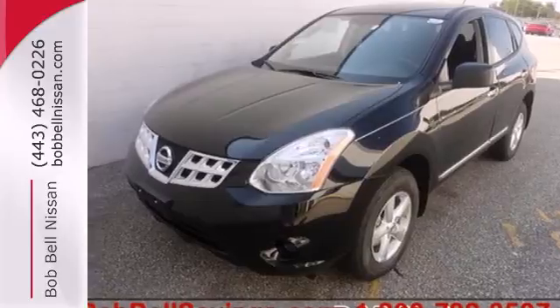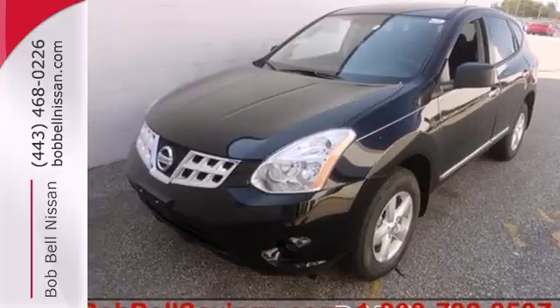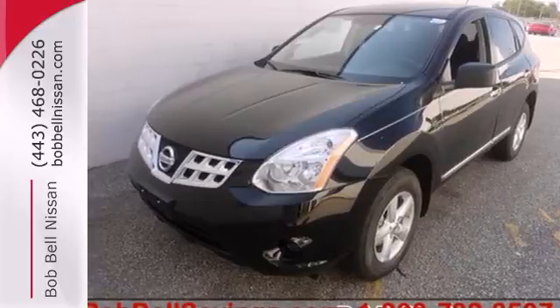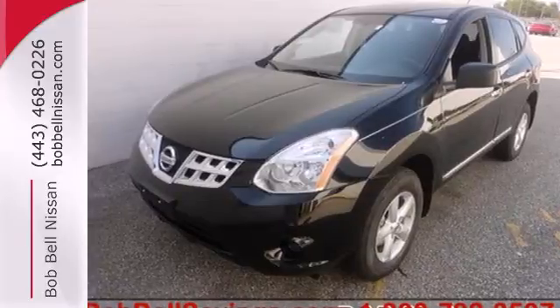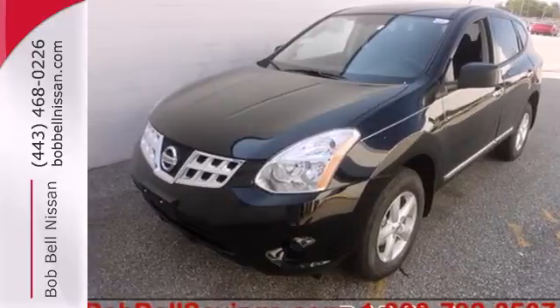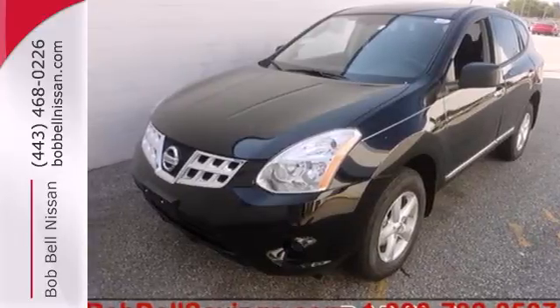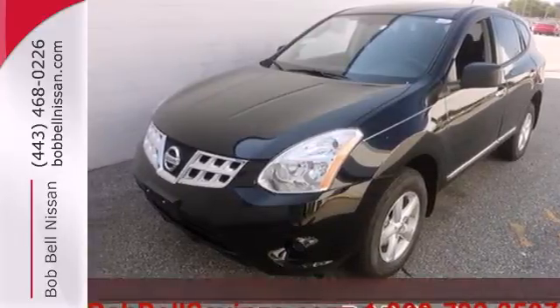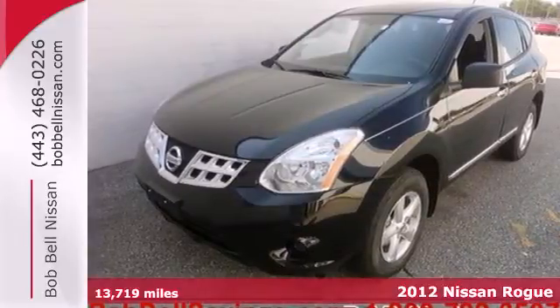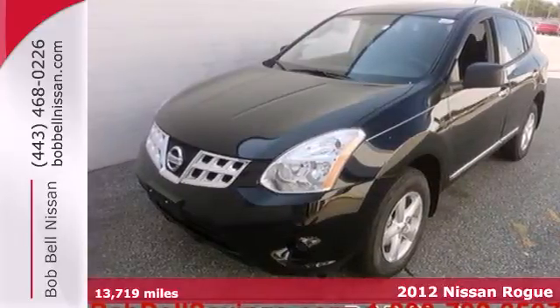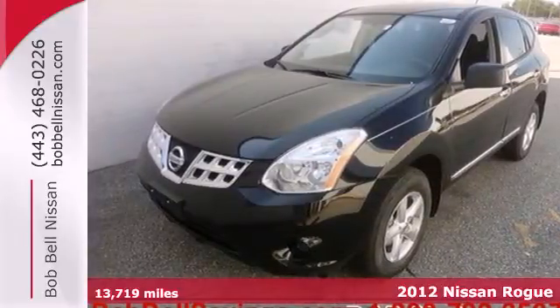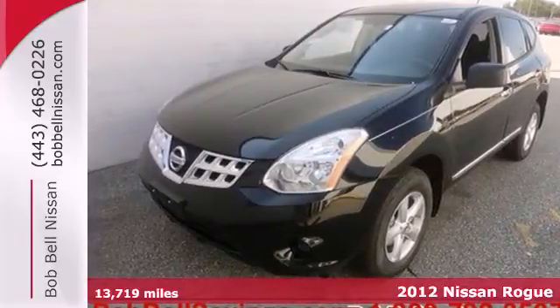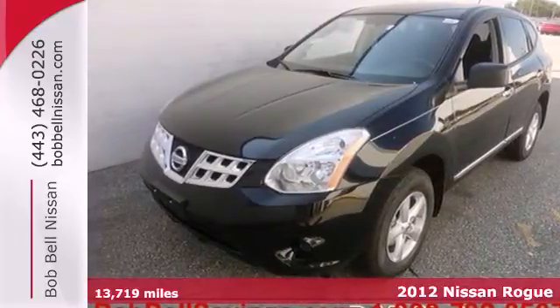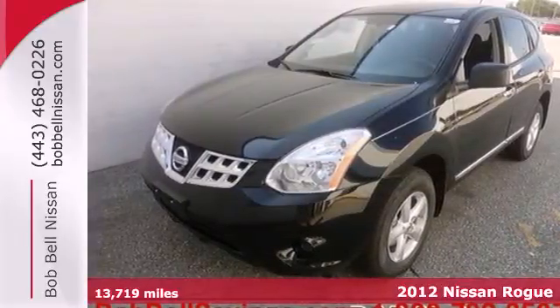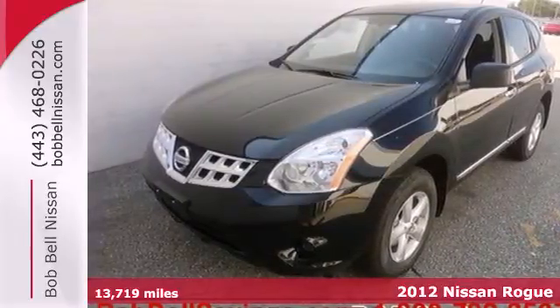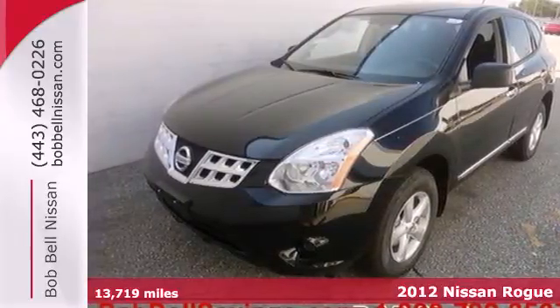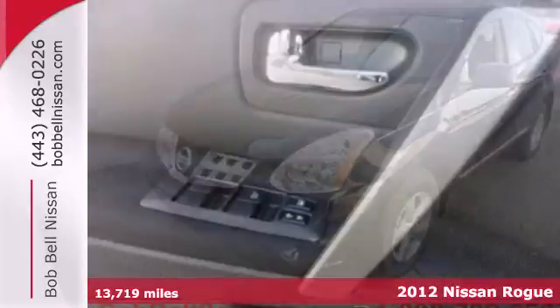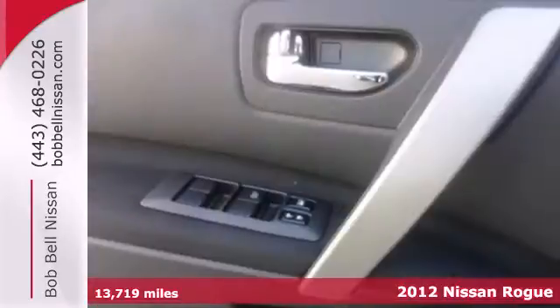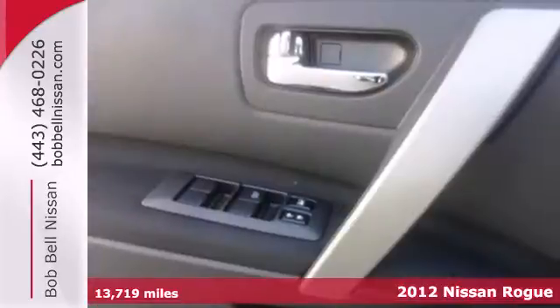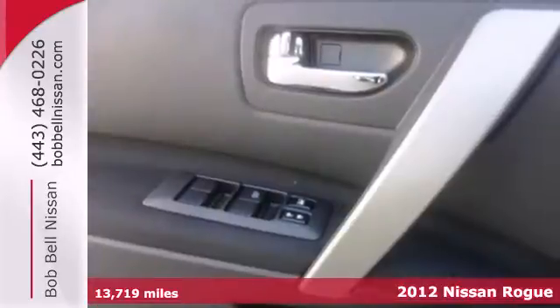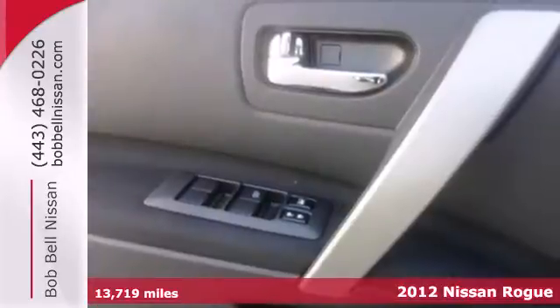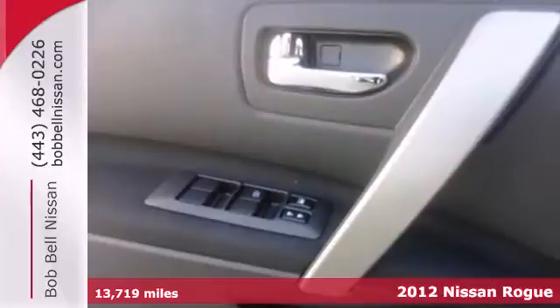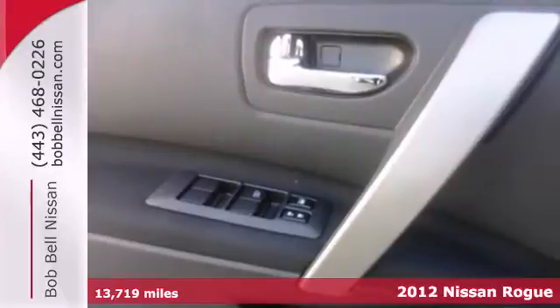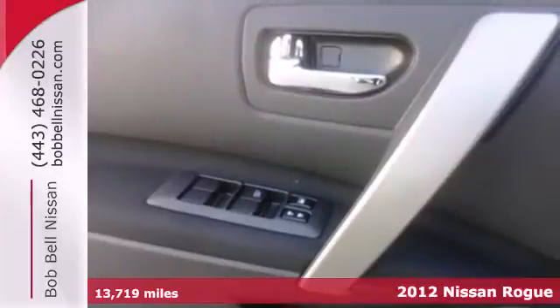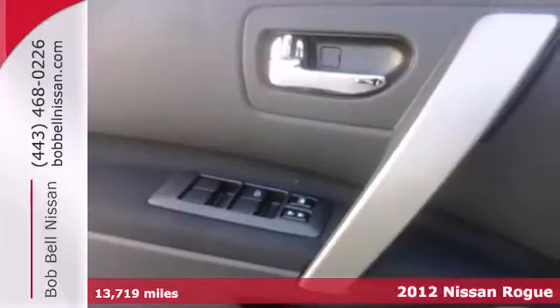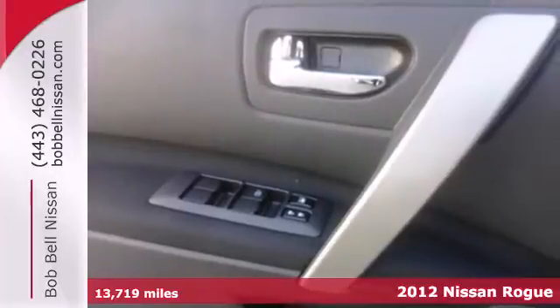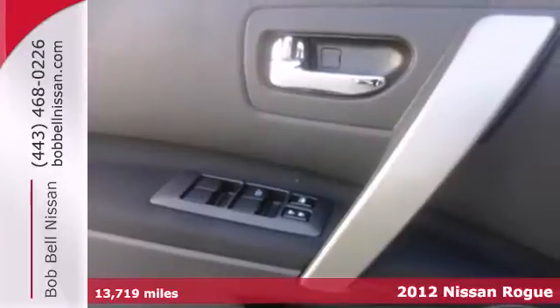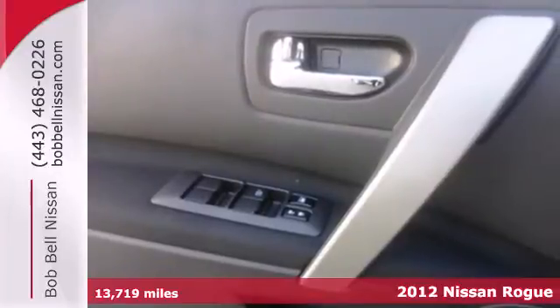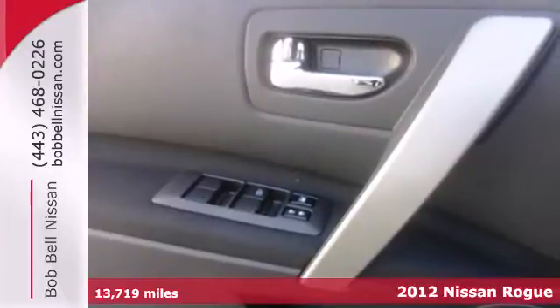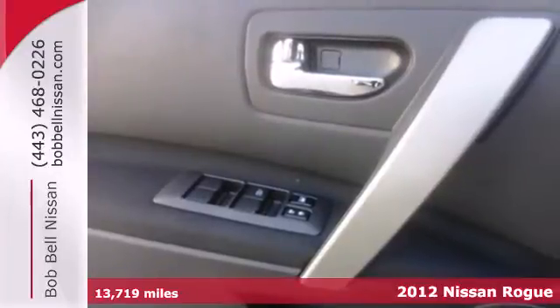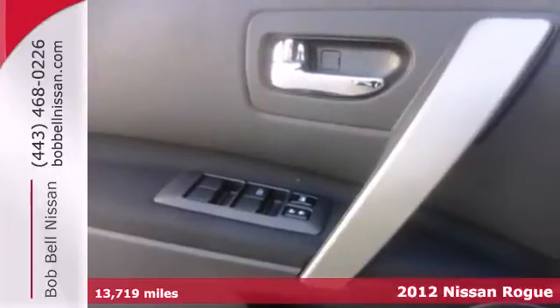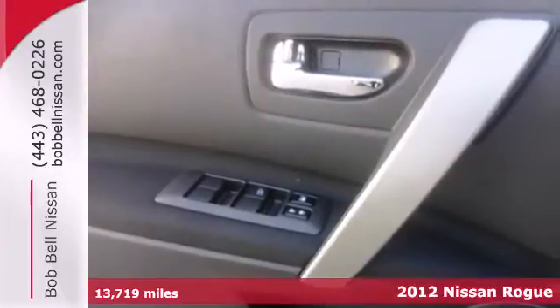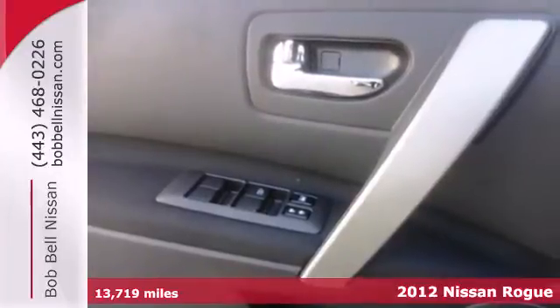It's a 2012 Nissan Rogue. If you're seeking quality and affordability, this compact SUV is the best choice.